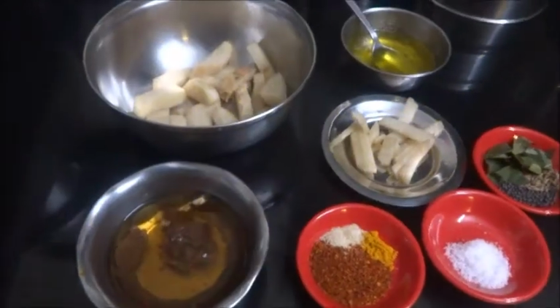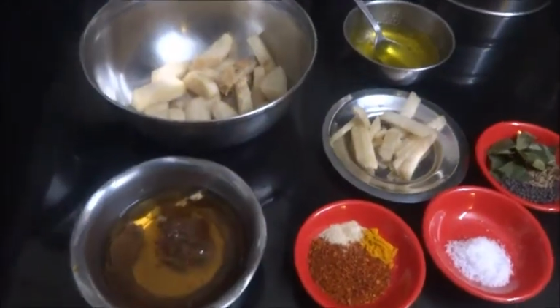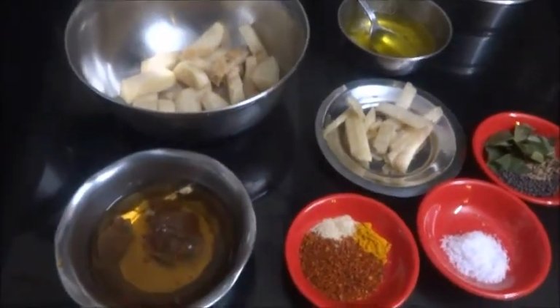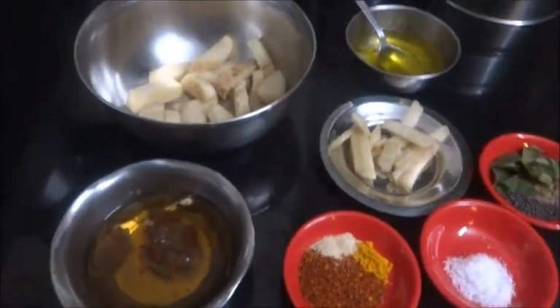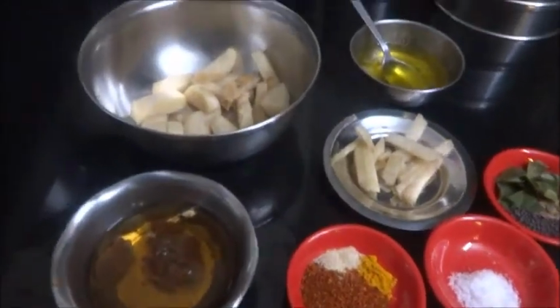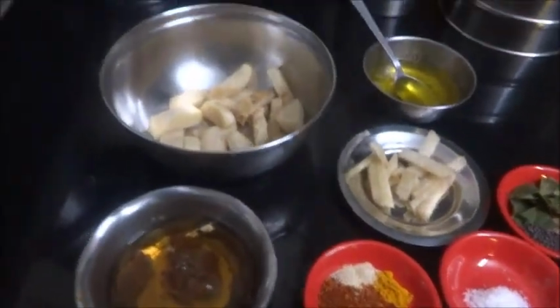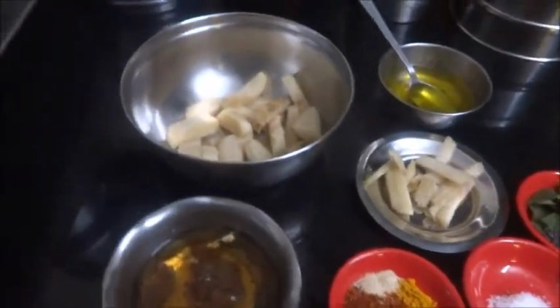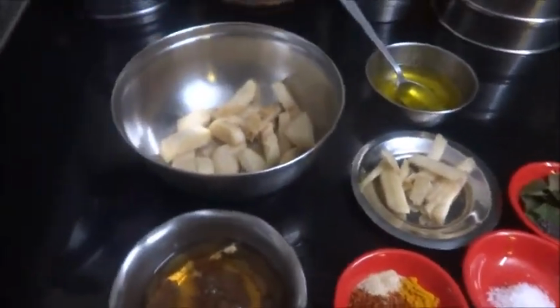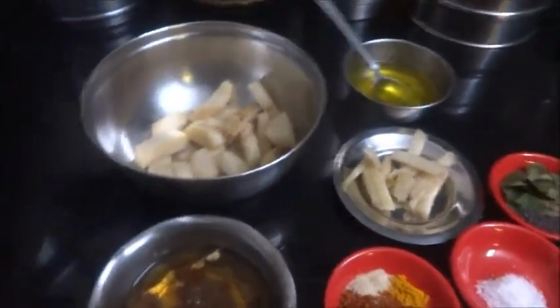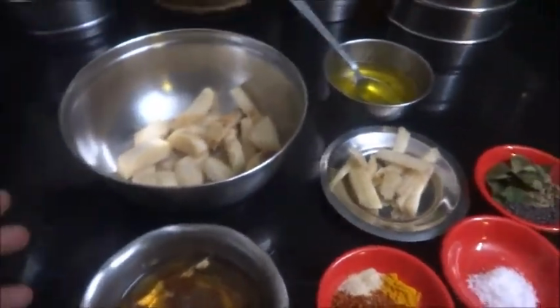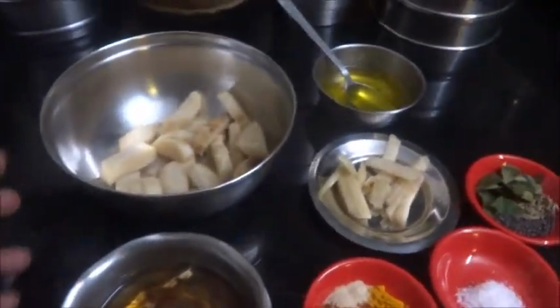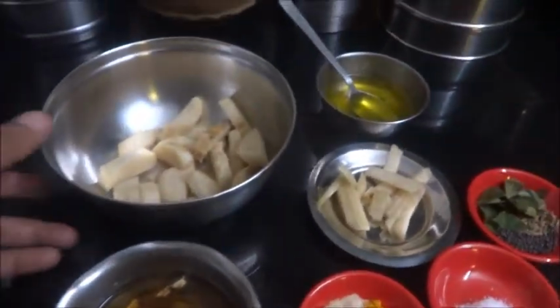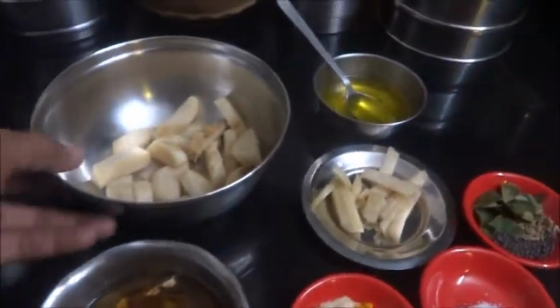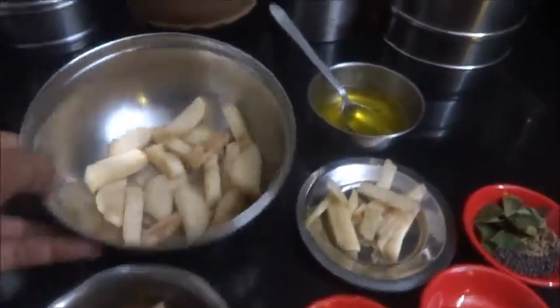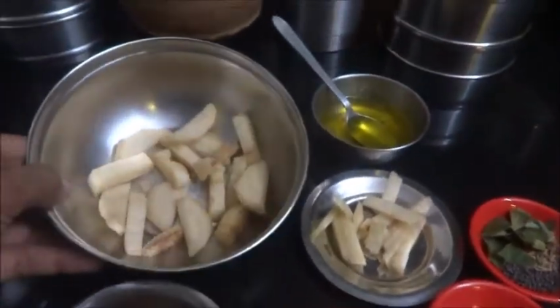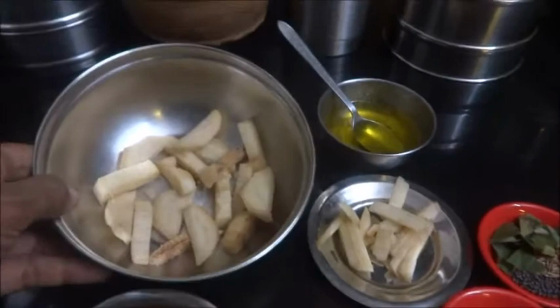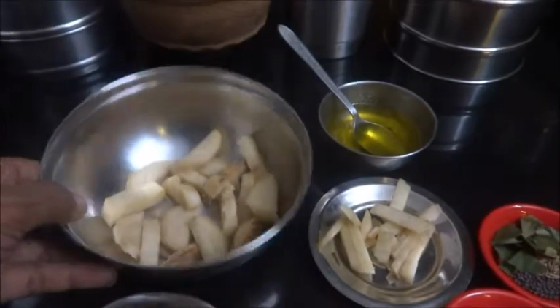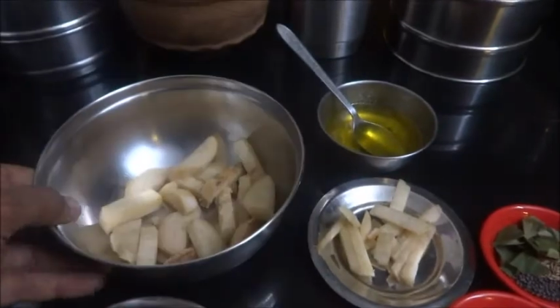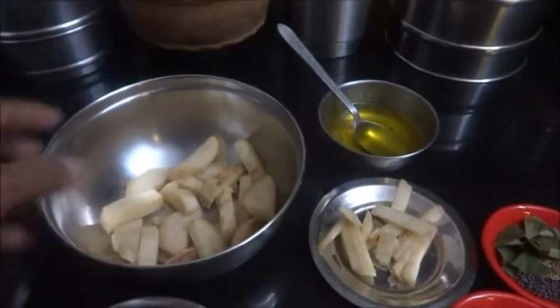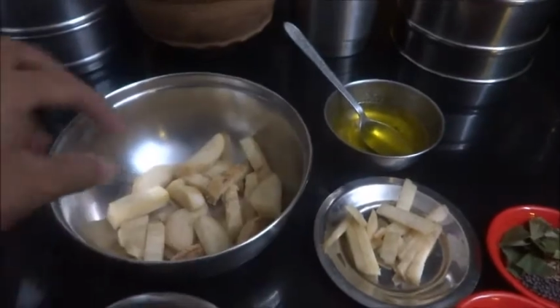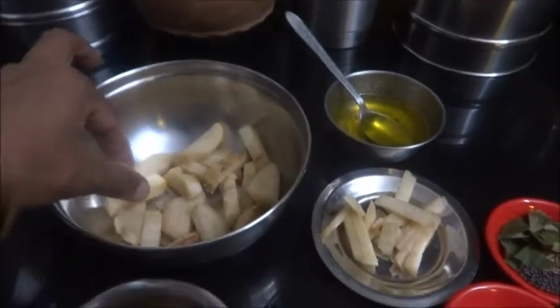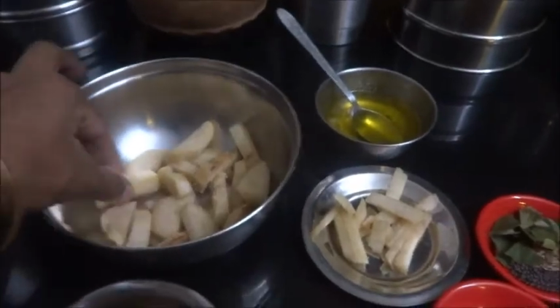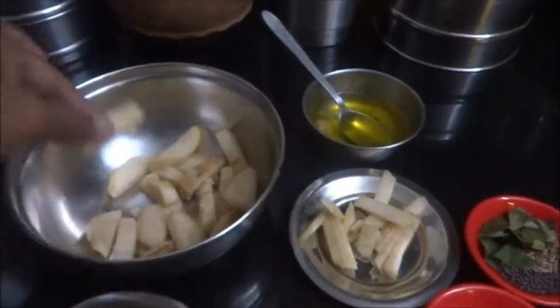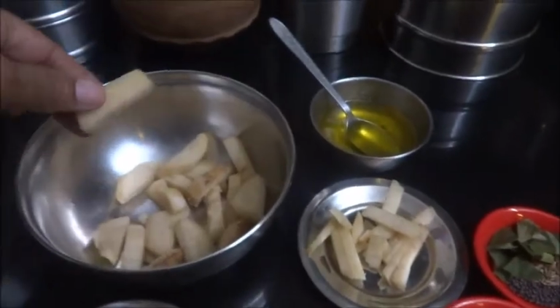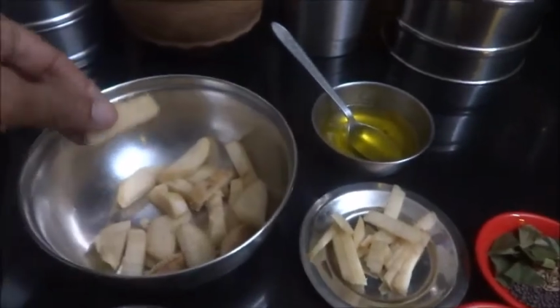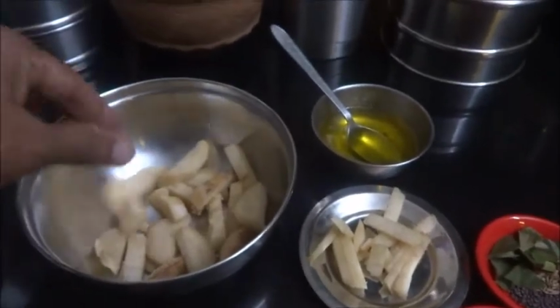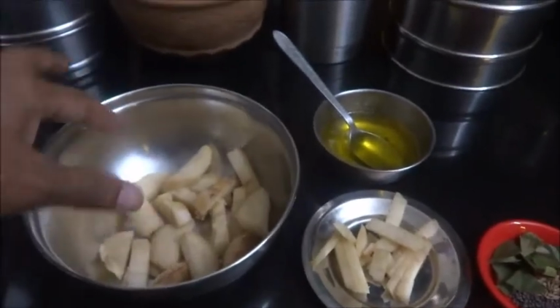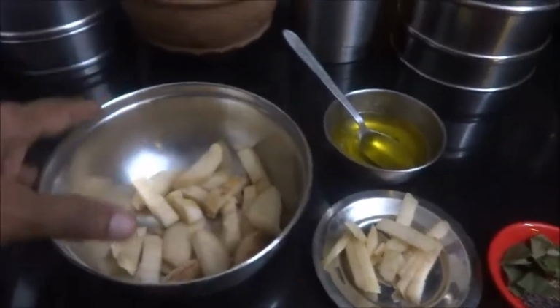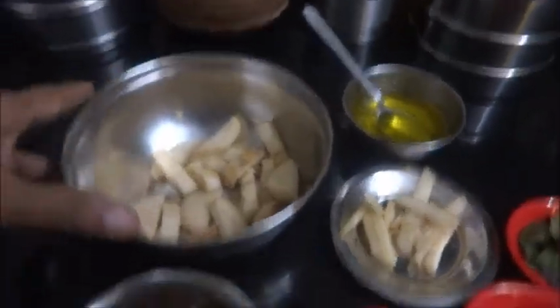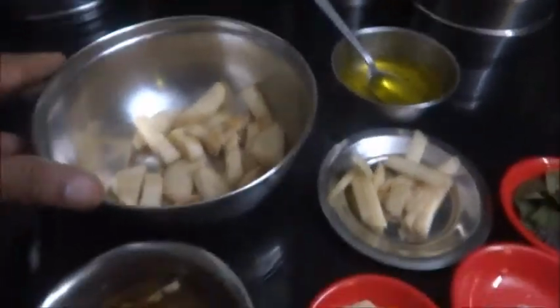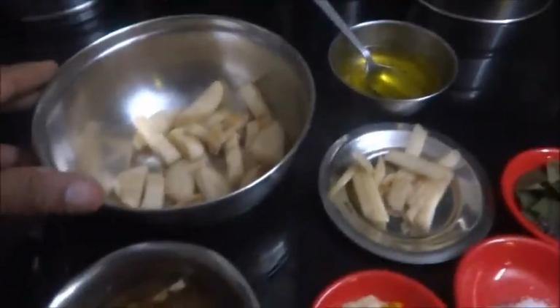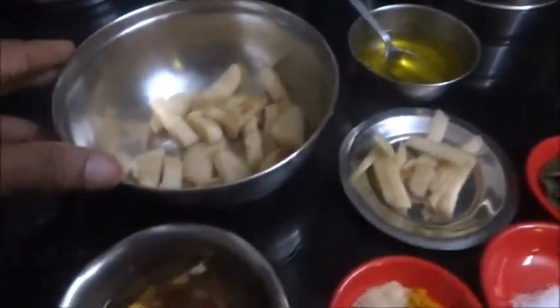Hi viewers, I am Raji Ramakrishnan. Today I am going to make Vairatan de Rasam, that is banana stem rasam.